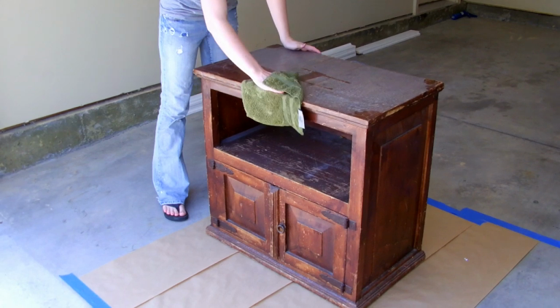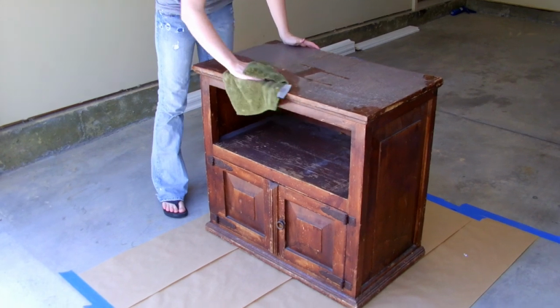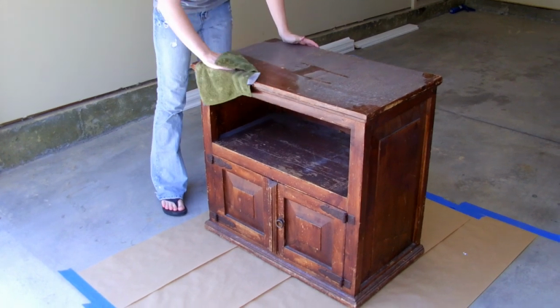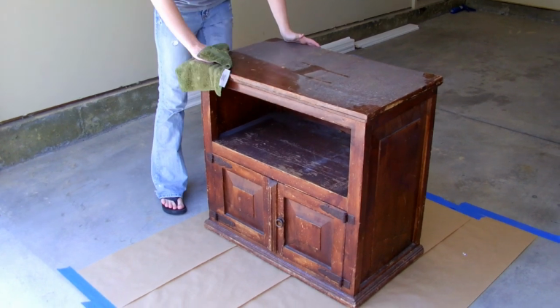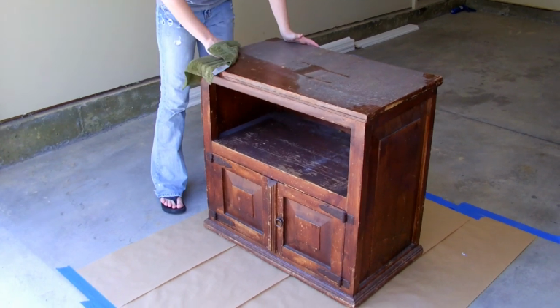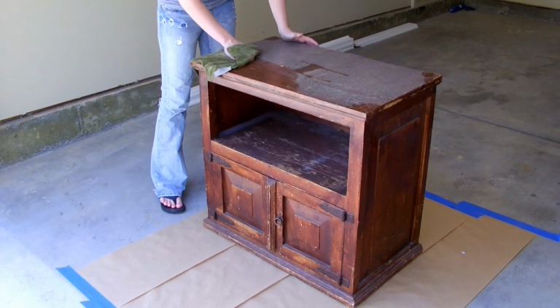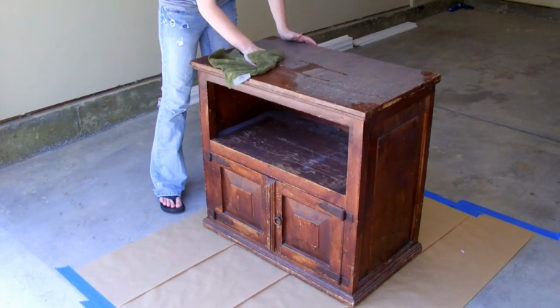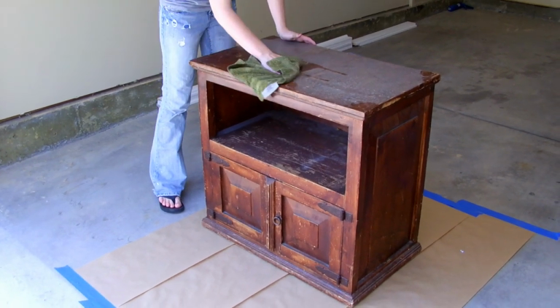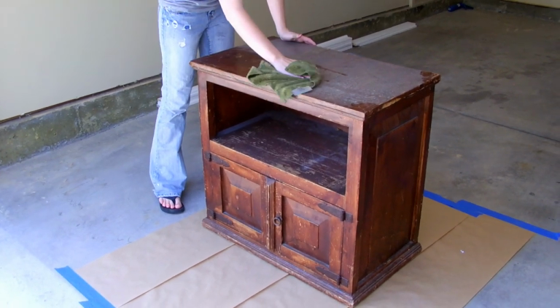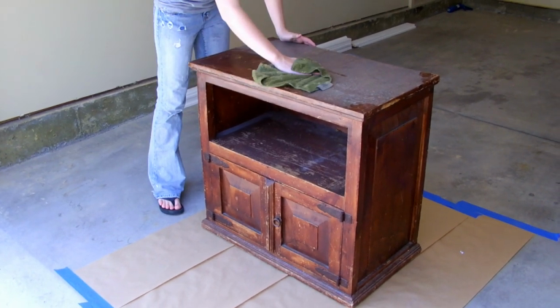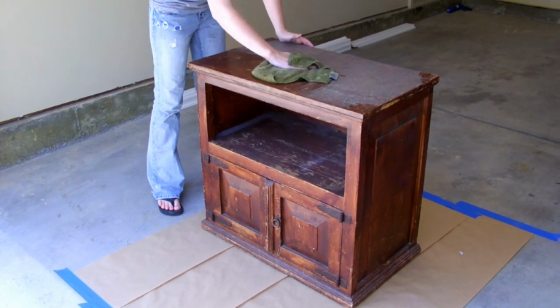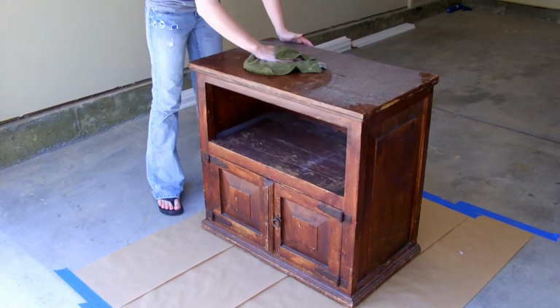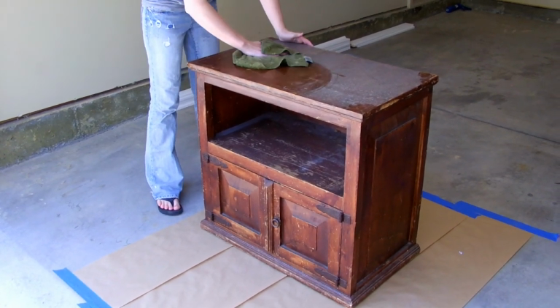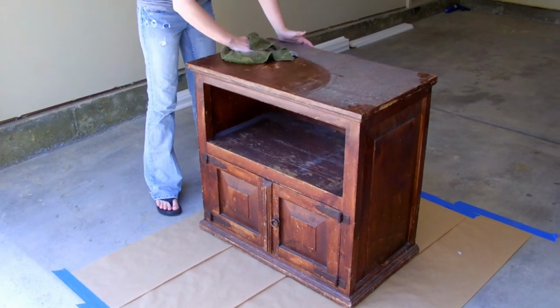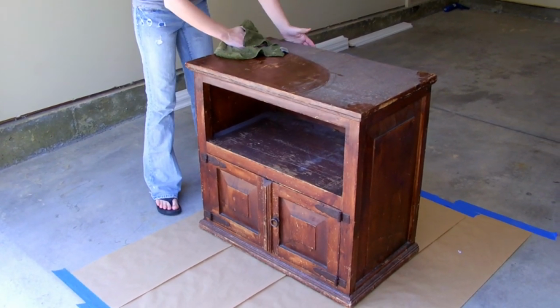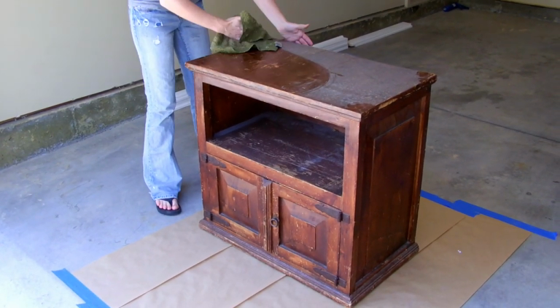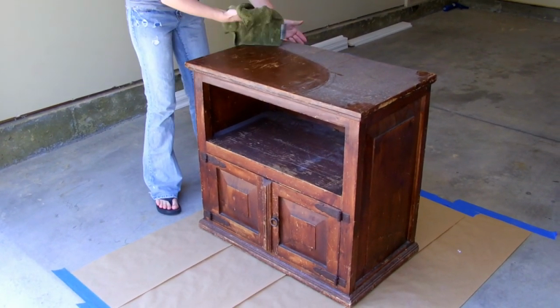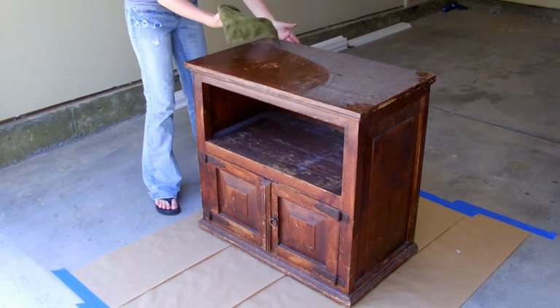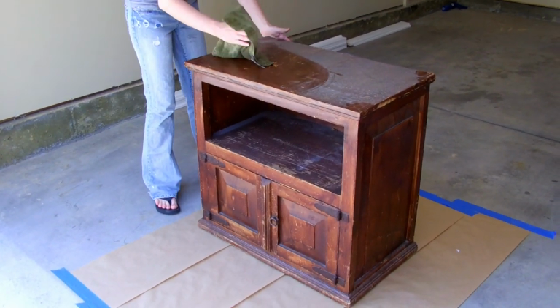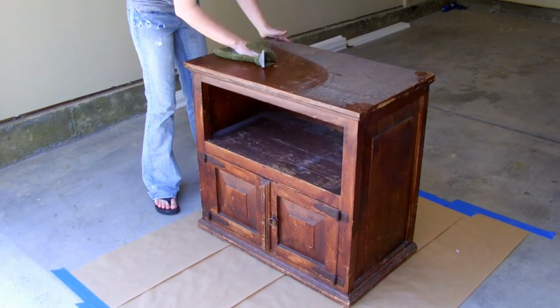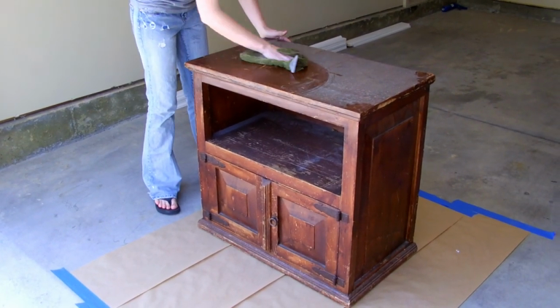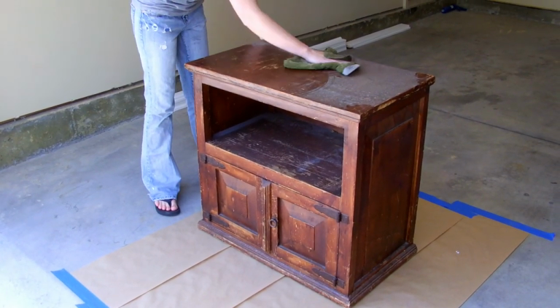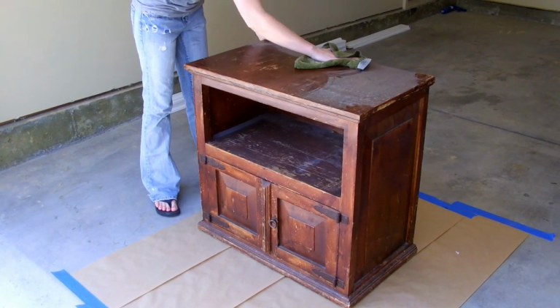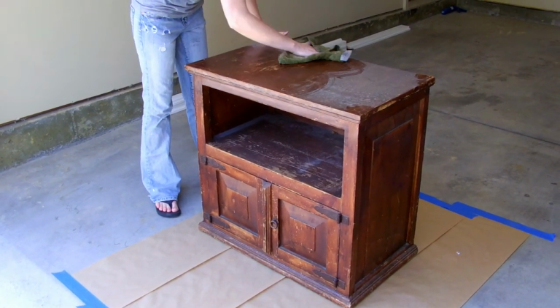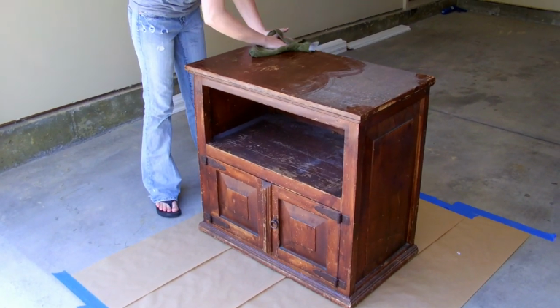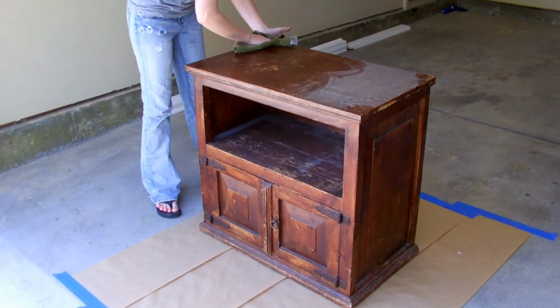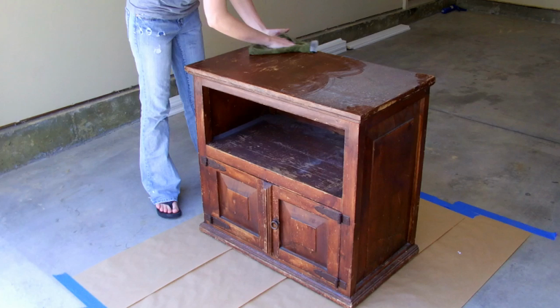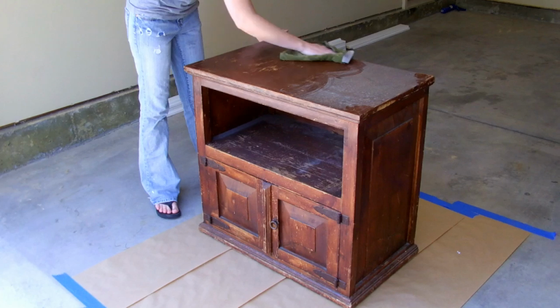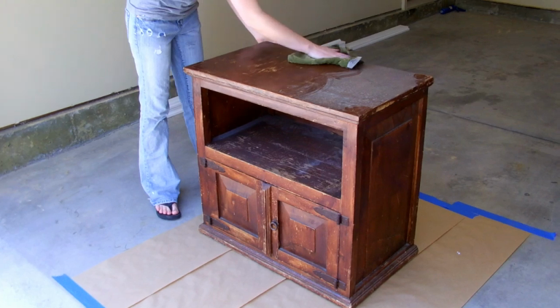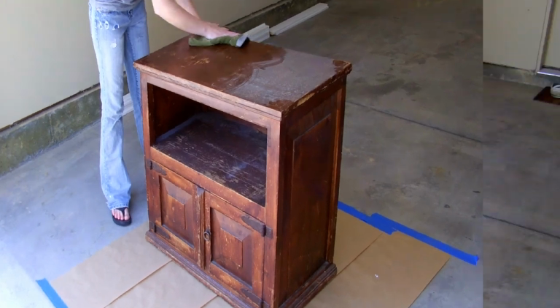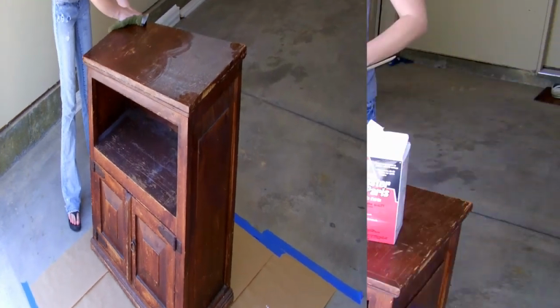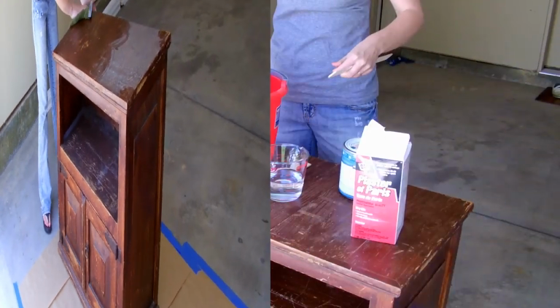We found this TV stand at a thrift store for $20. Clean the piece with a damp rag.